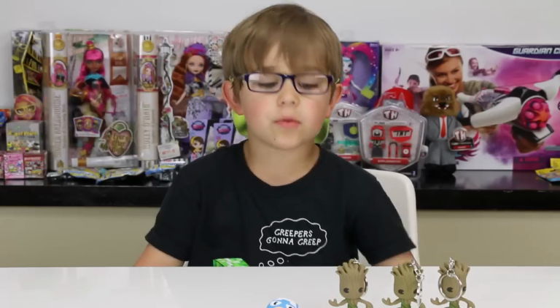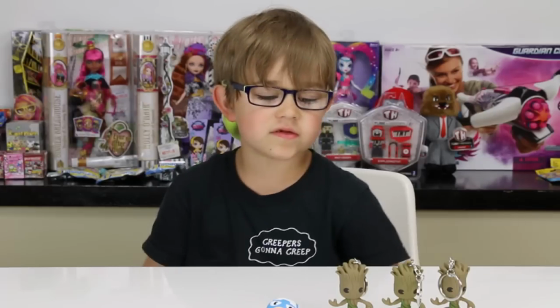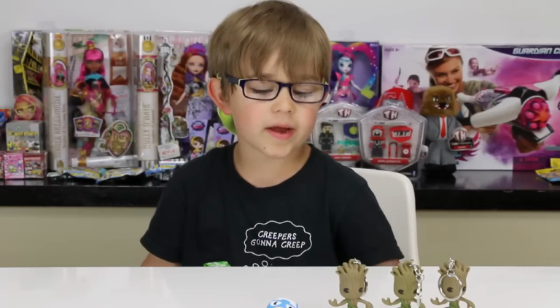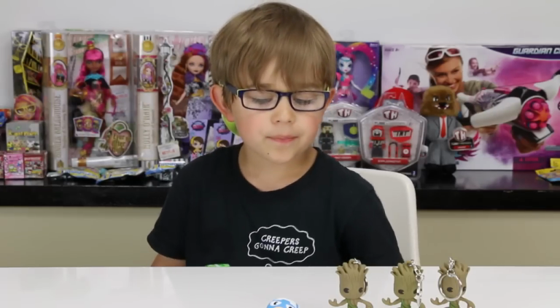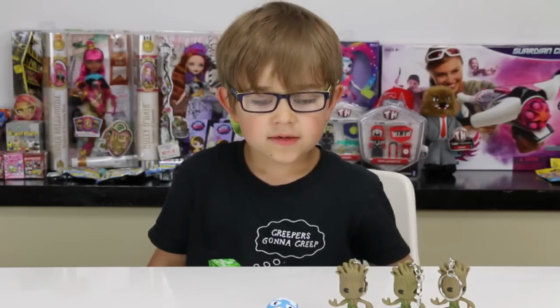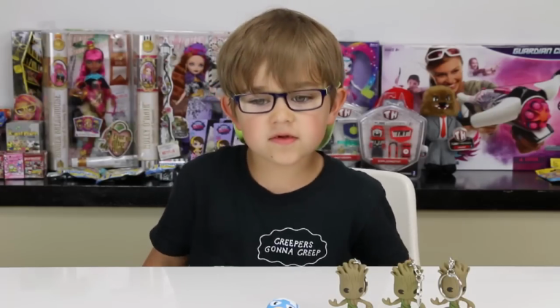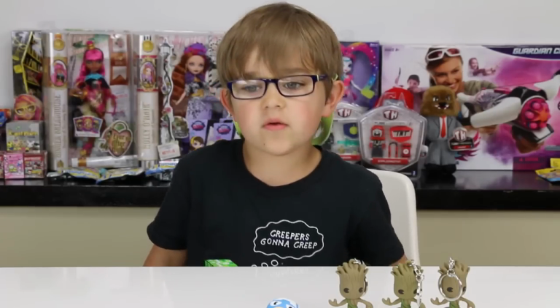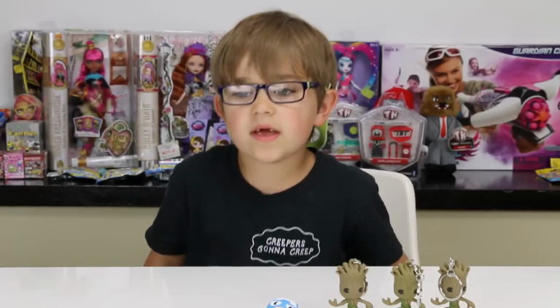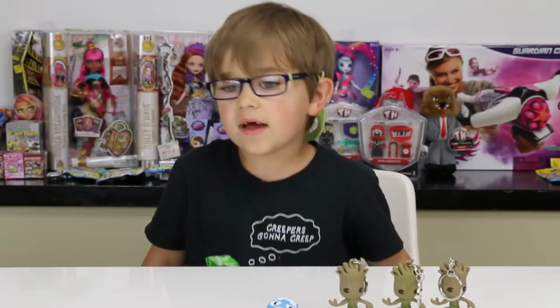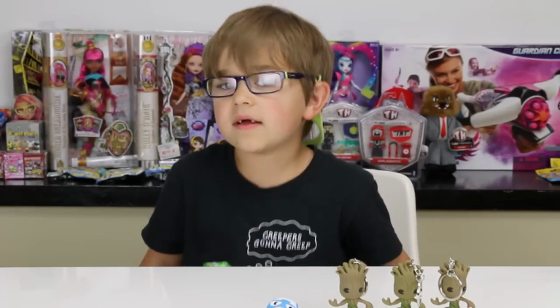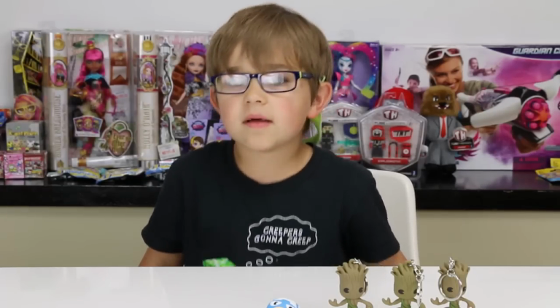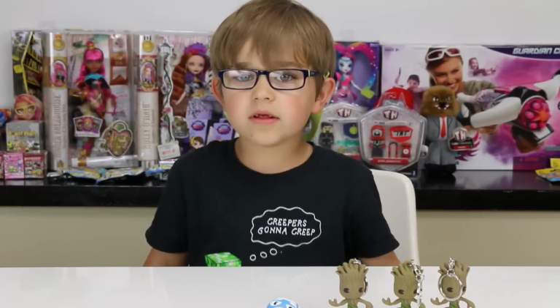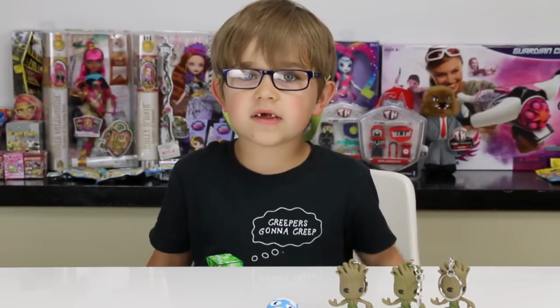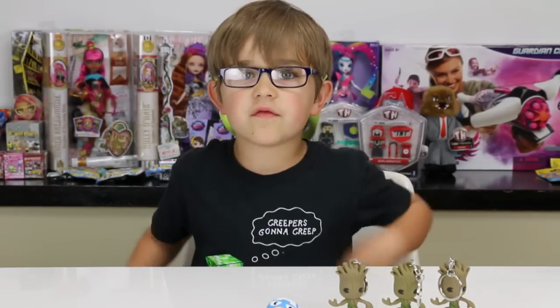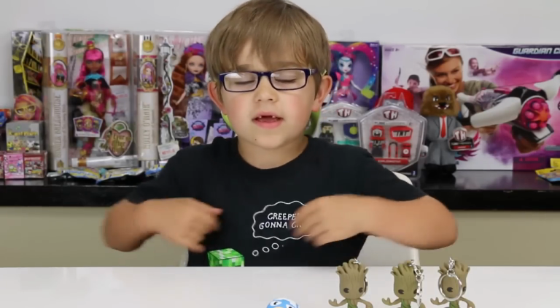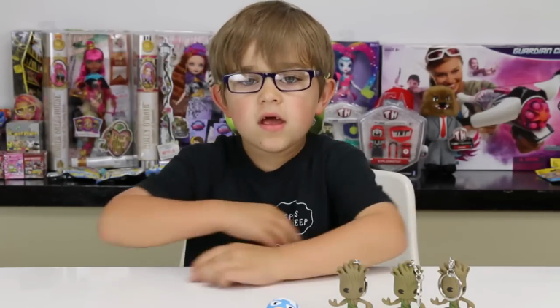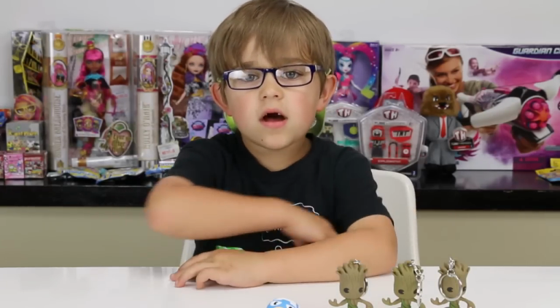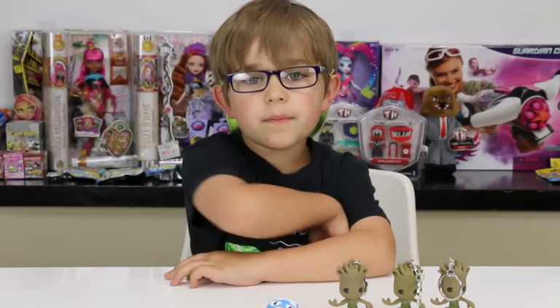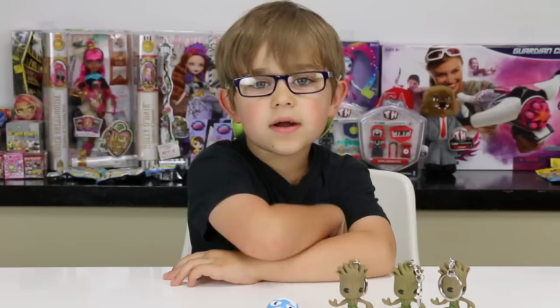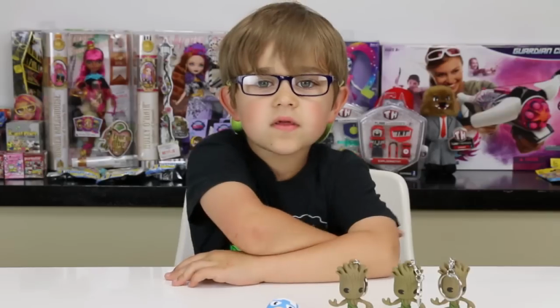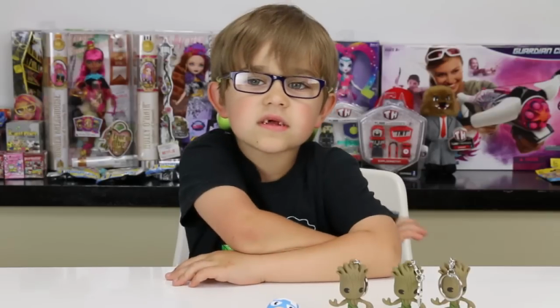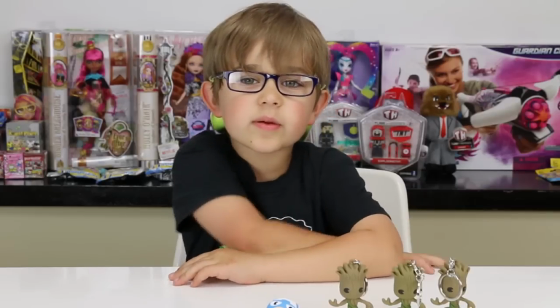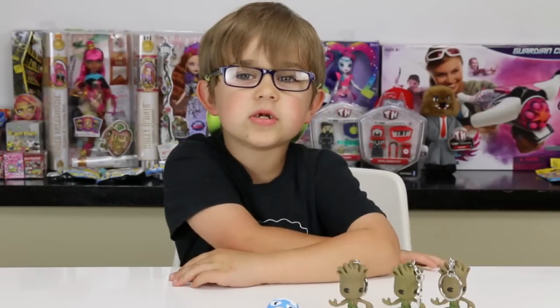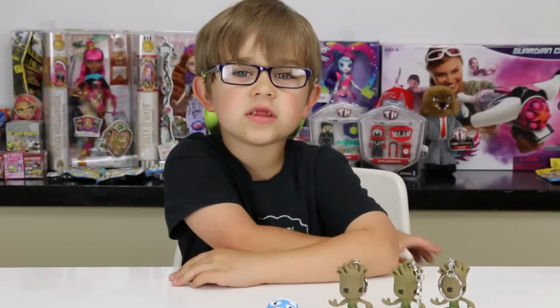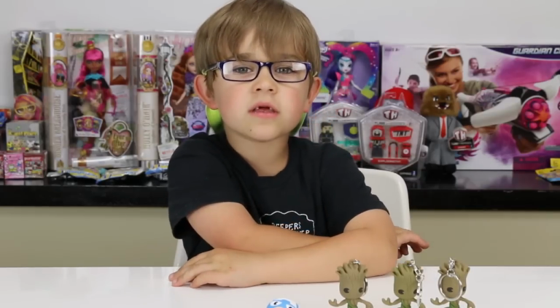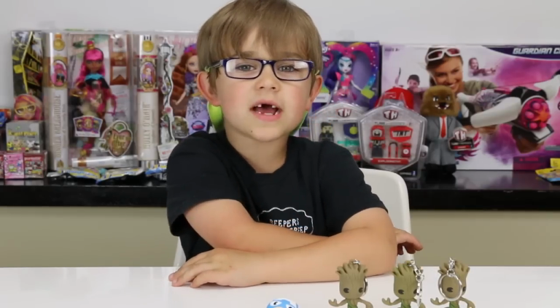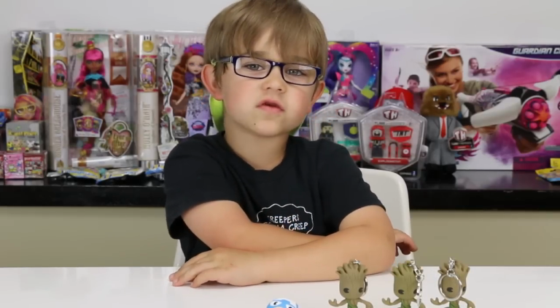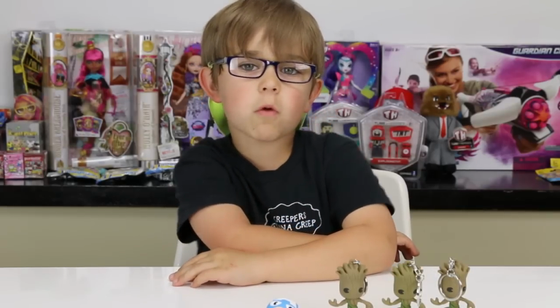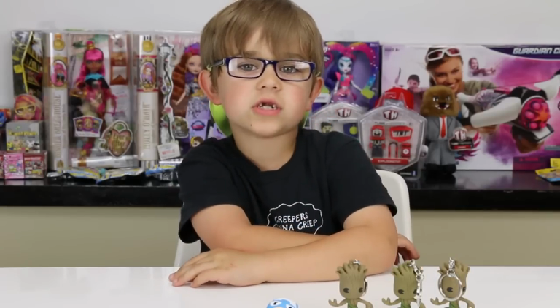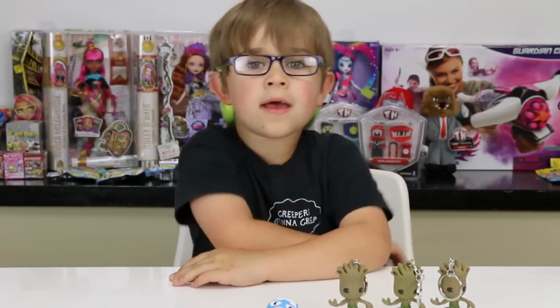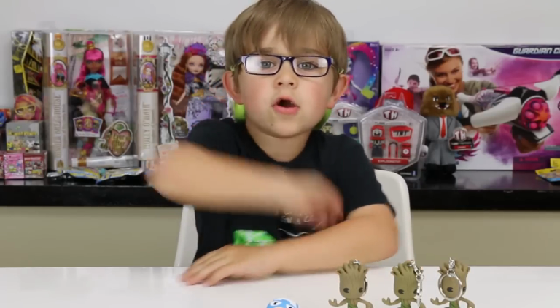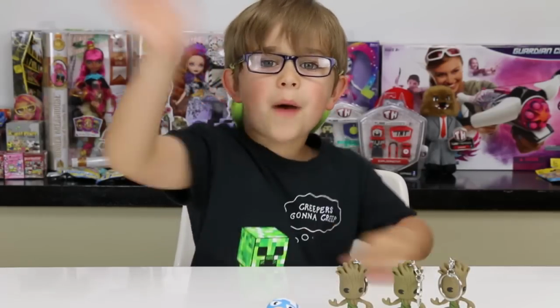I think that's pretty much it. Thank you guys for watching, and goodbye!